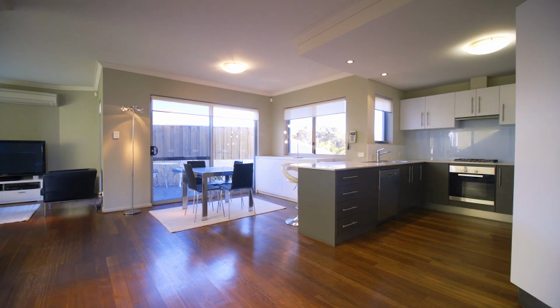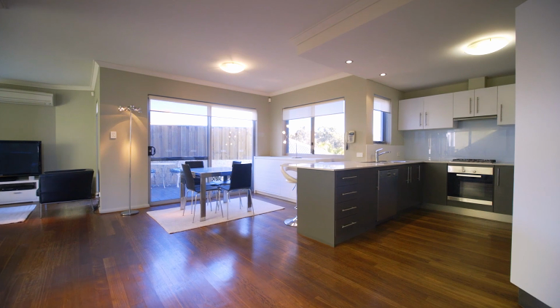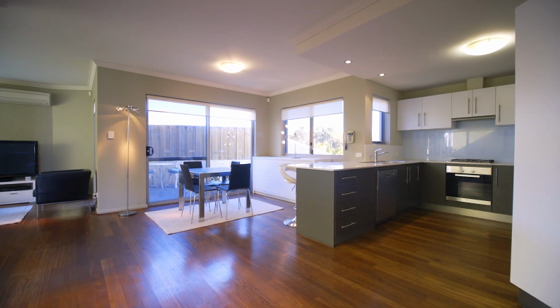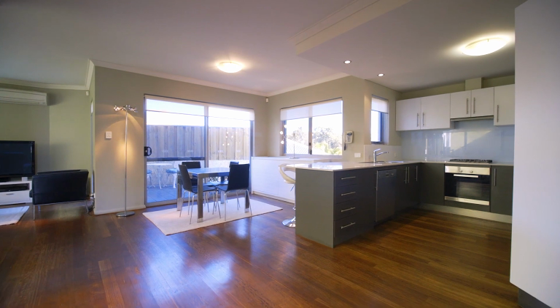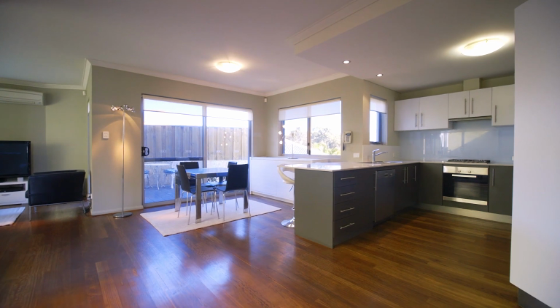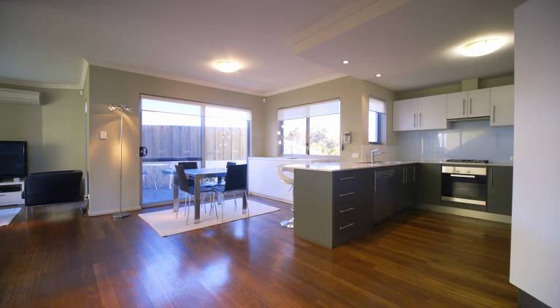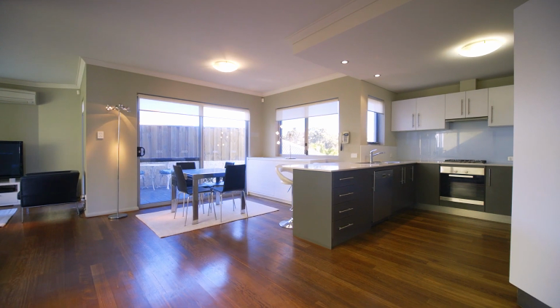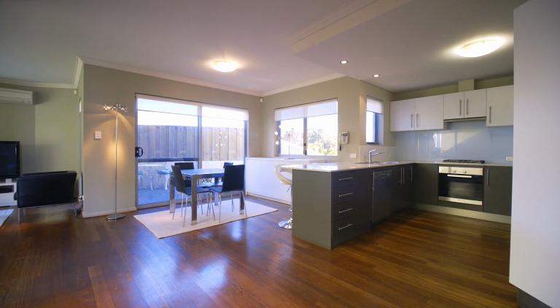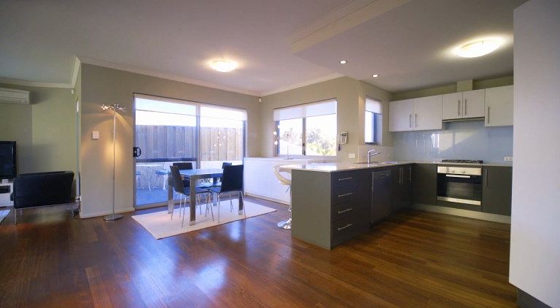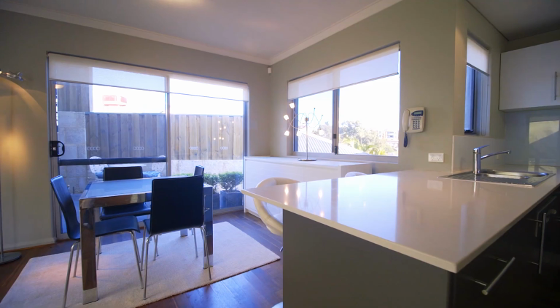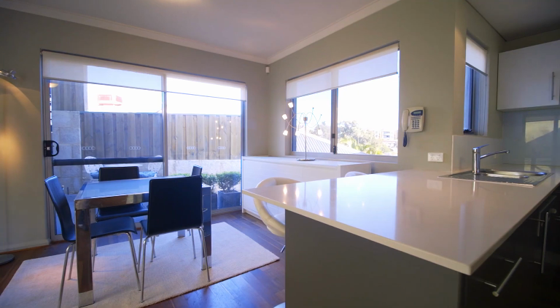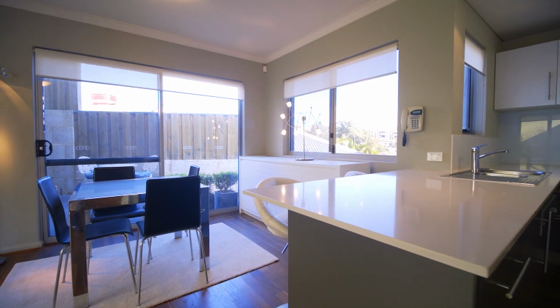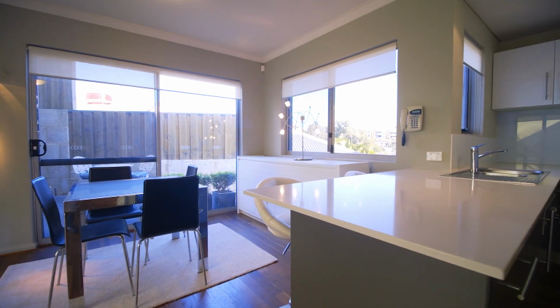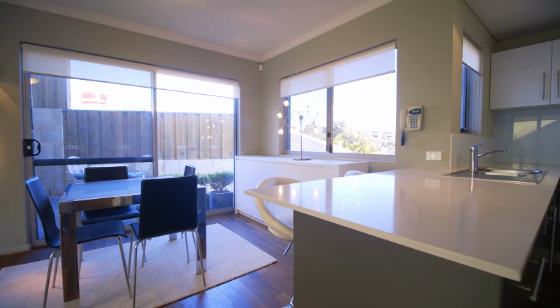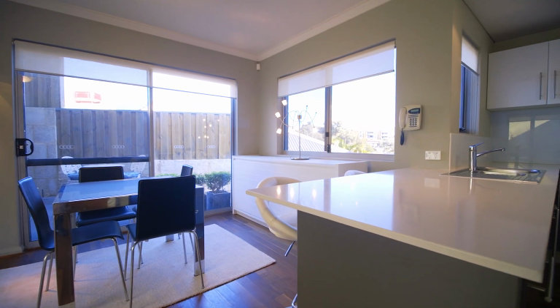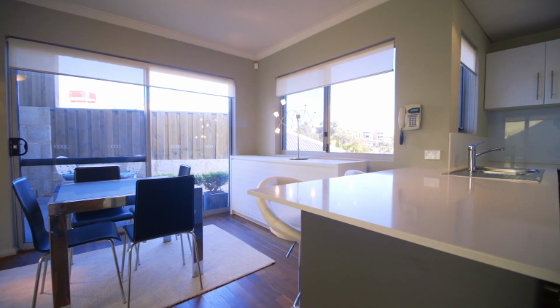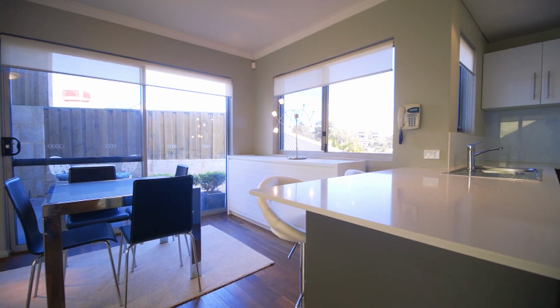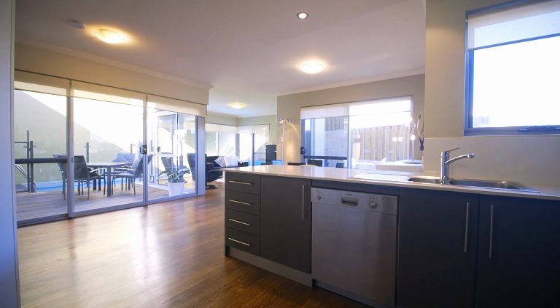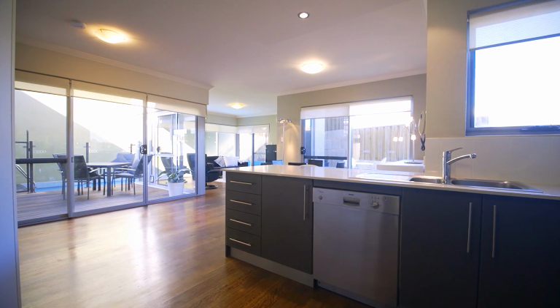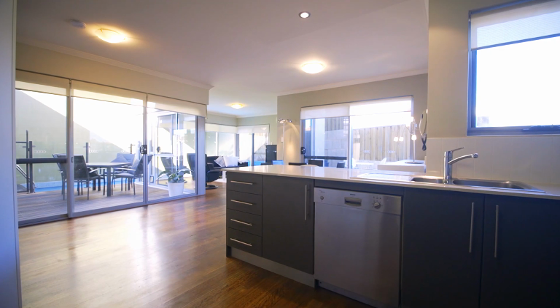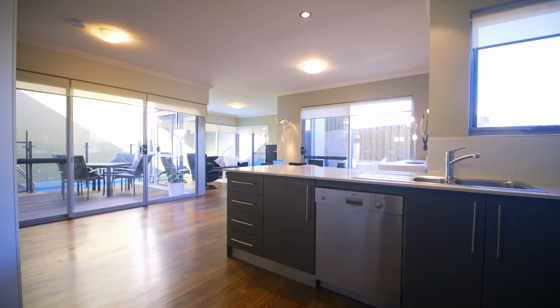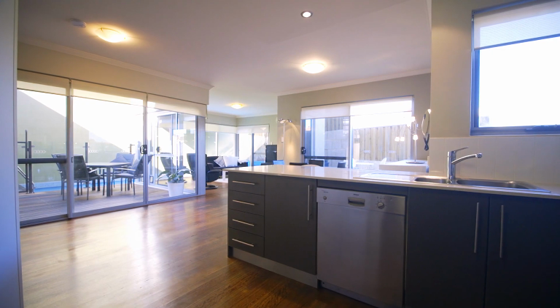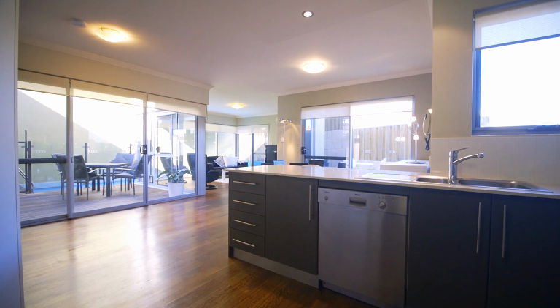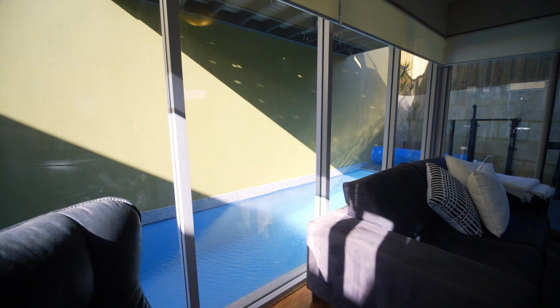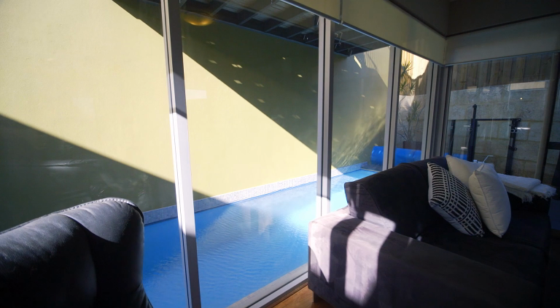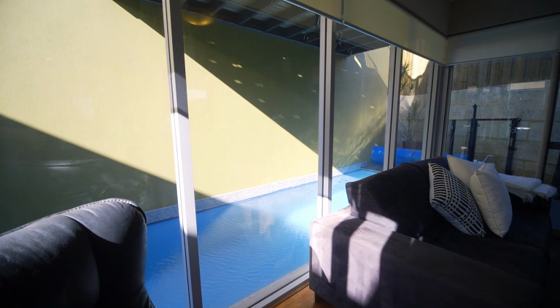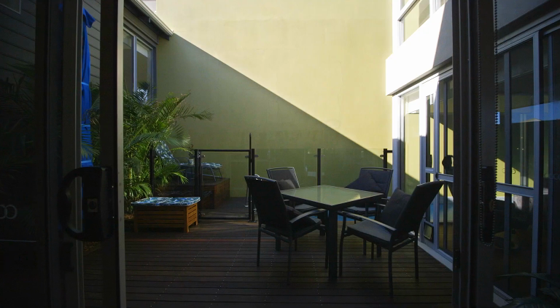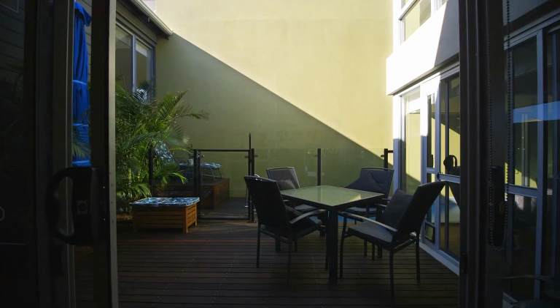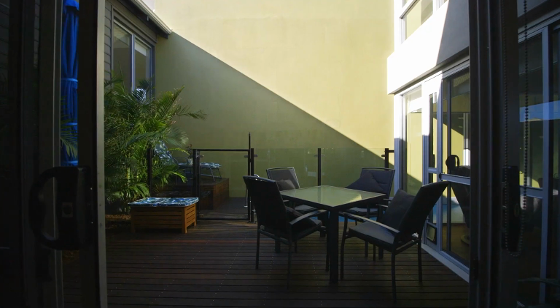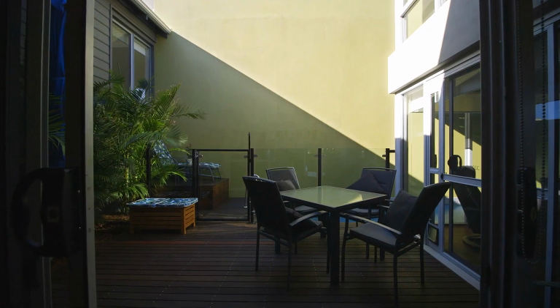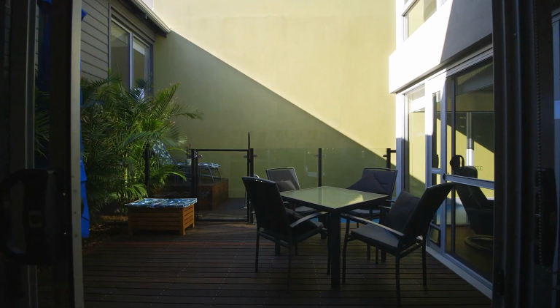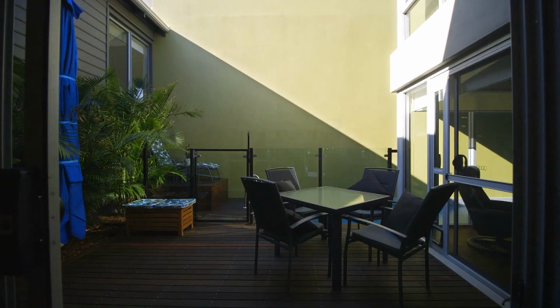Walking in, what strikes me most is the abundance of natural light. The heart of the home is centred around a stunning heated lap pool and decked outdoor area.